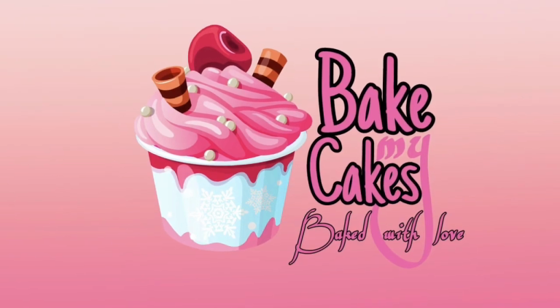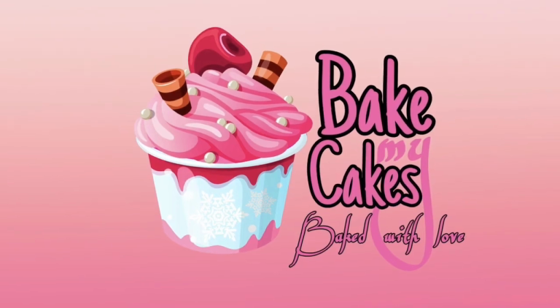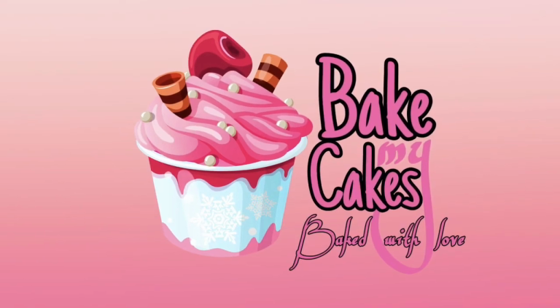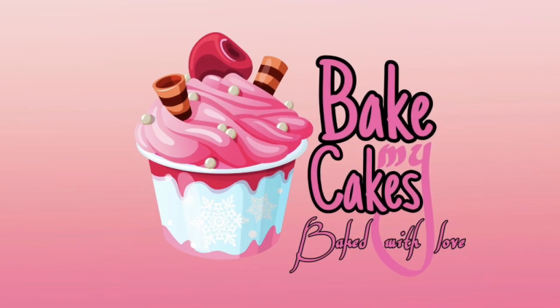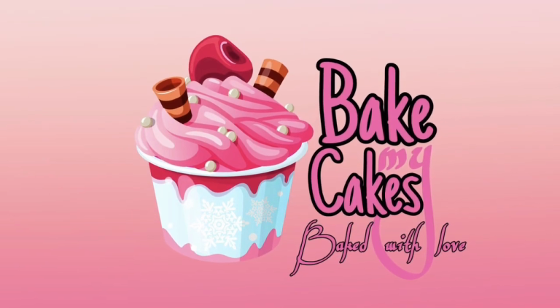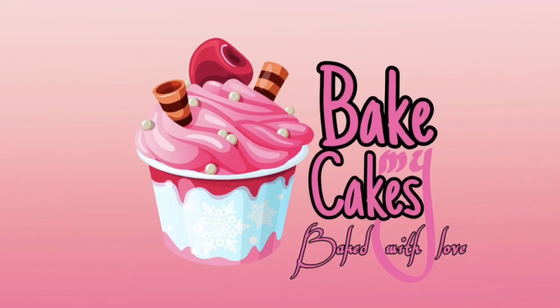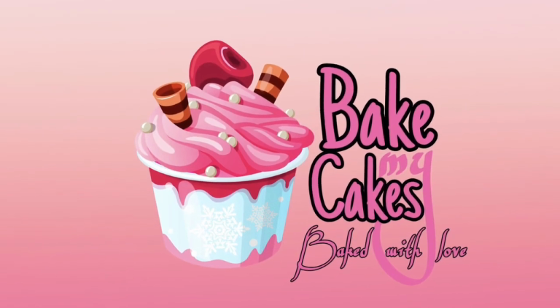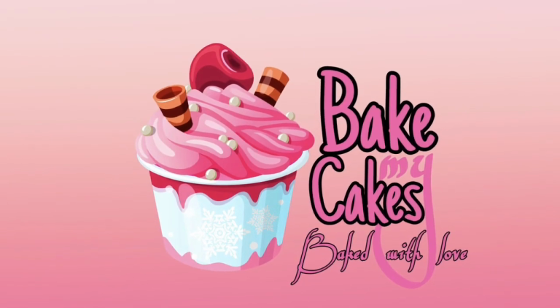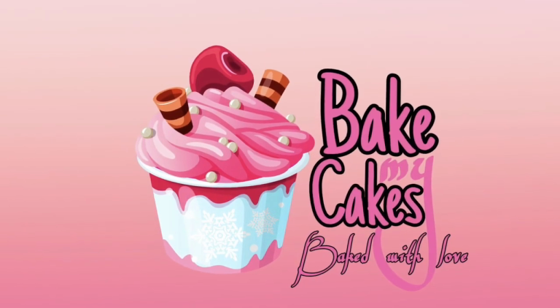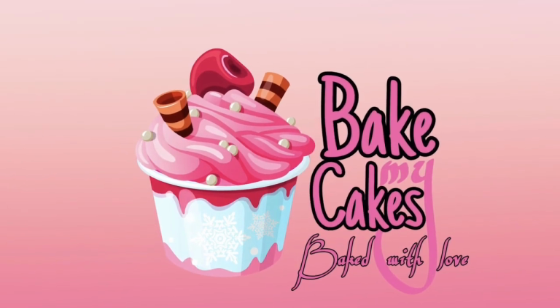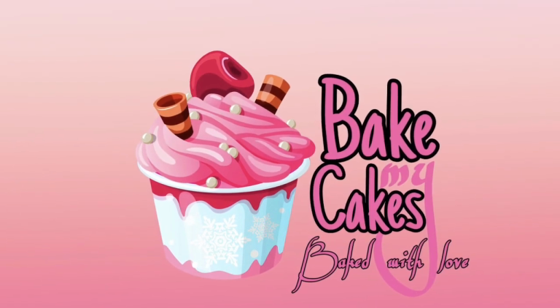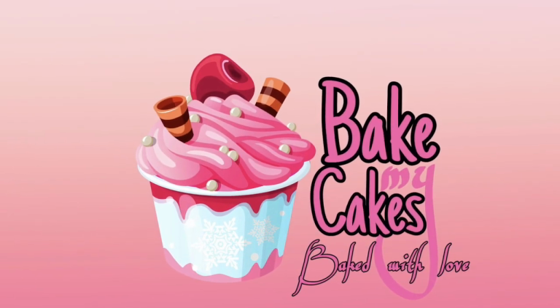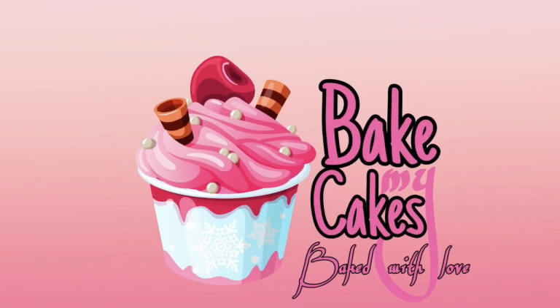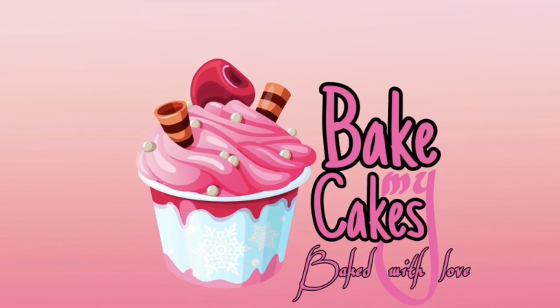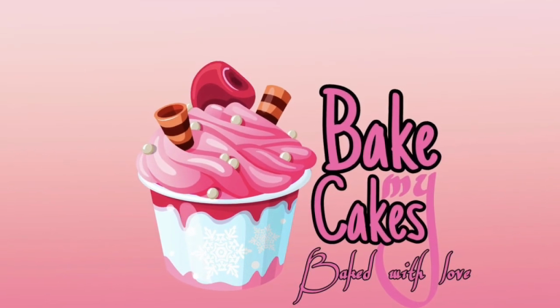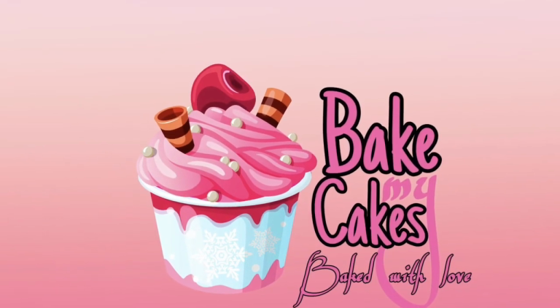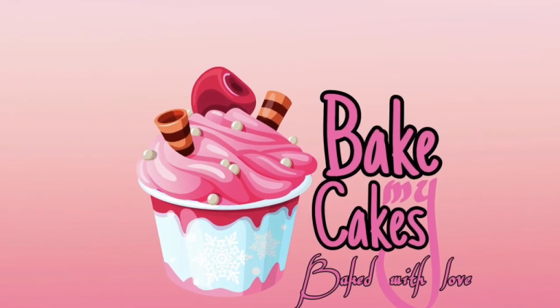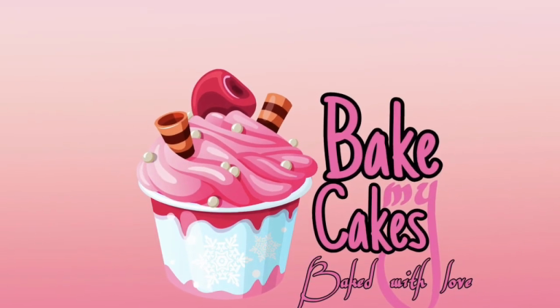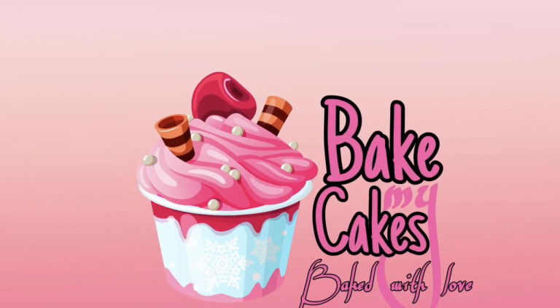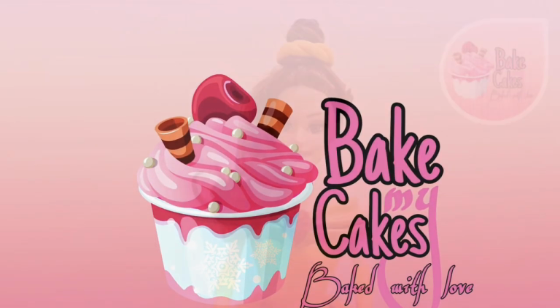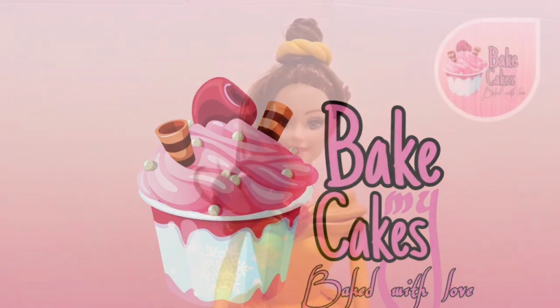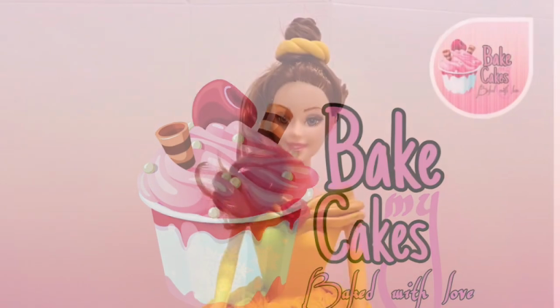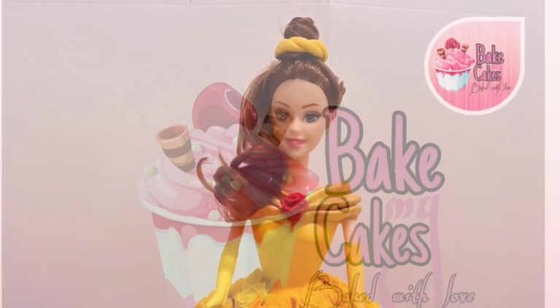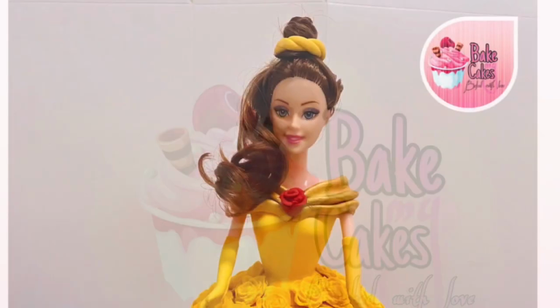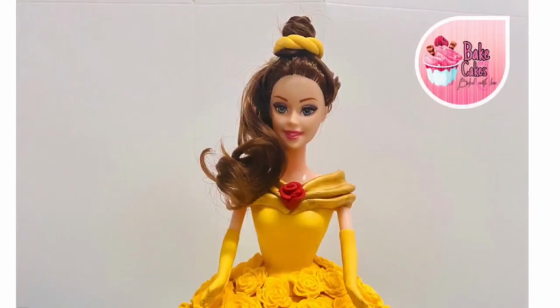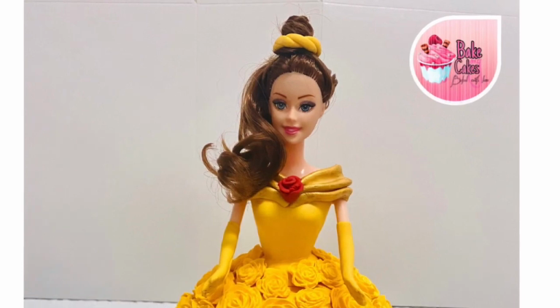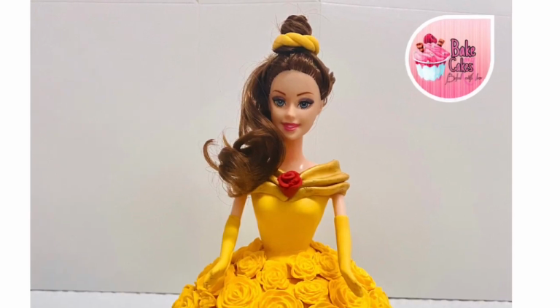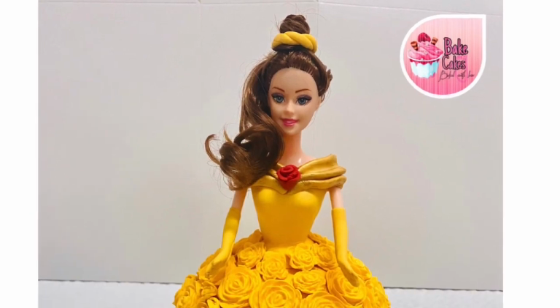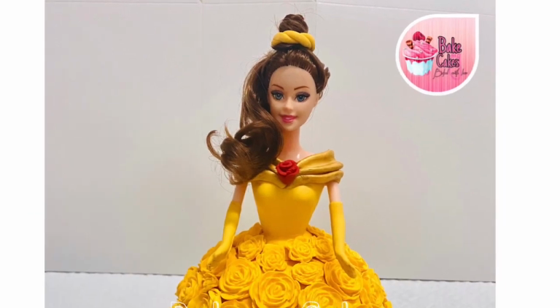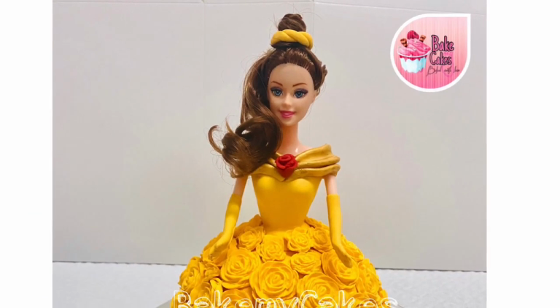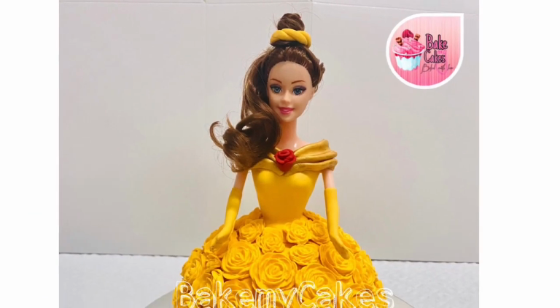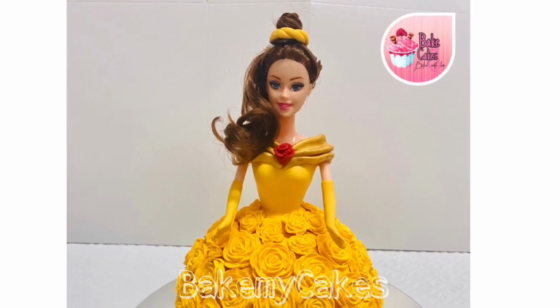Hello, welcome back to BAKE MAKE Cakes. We are going to make a doll cake.